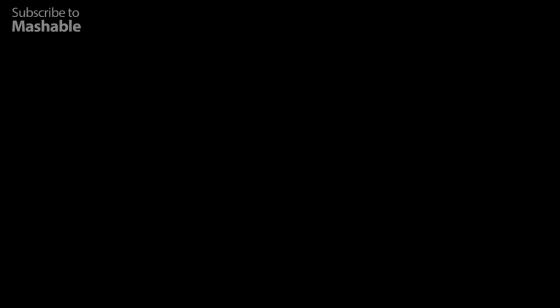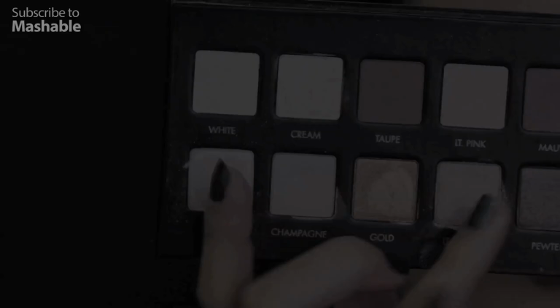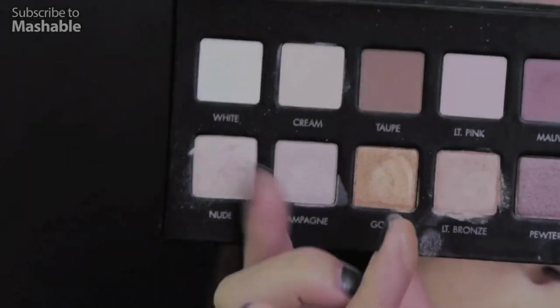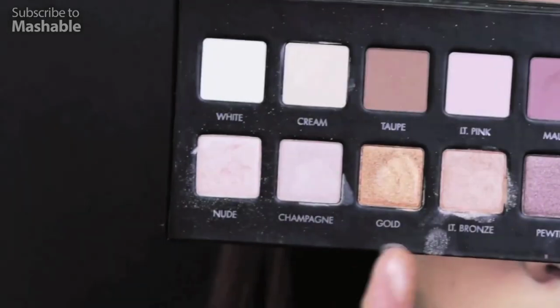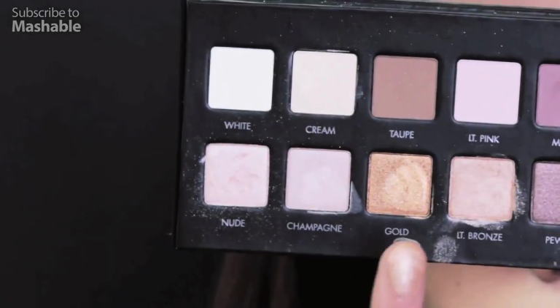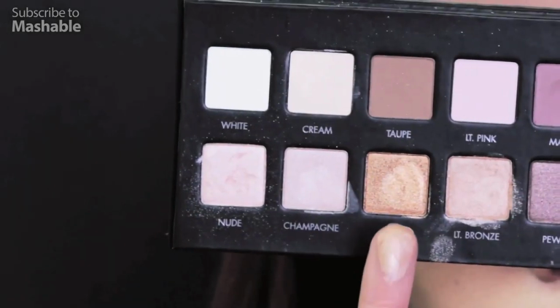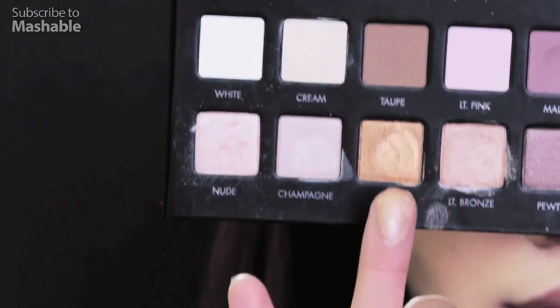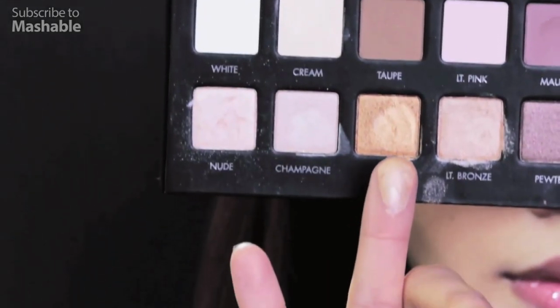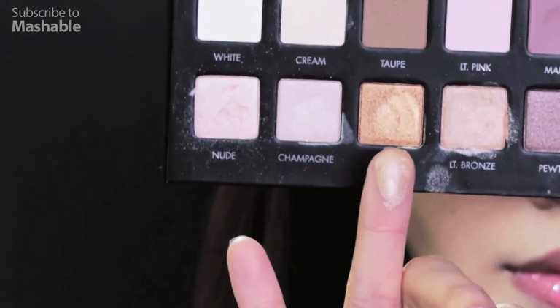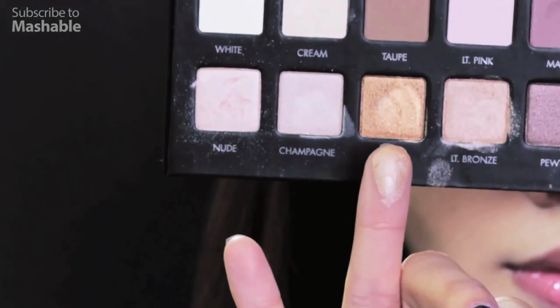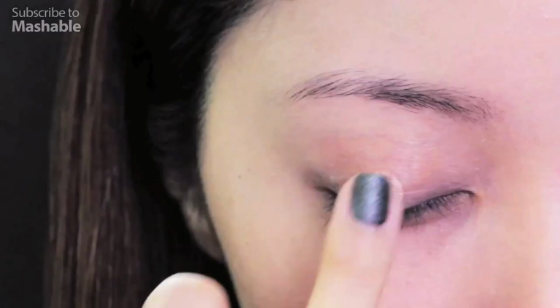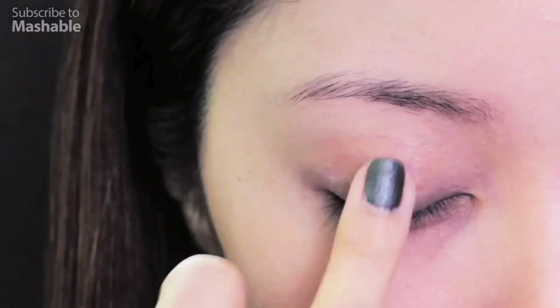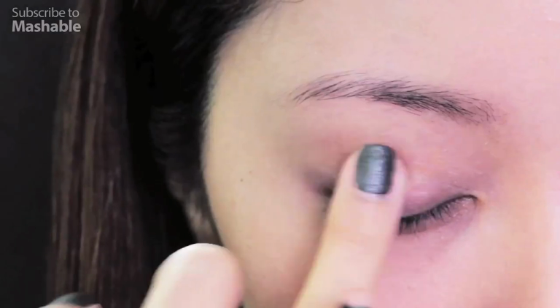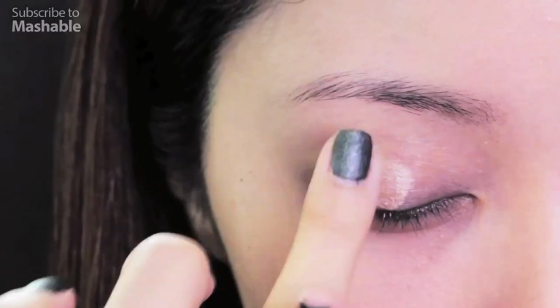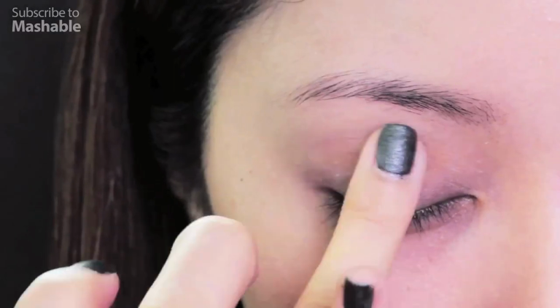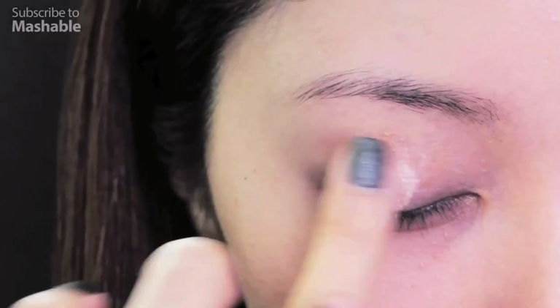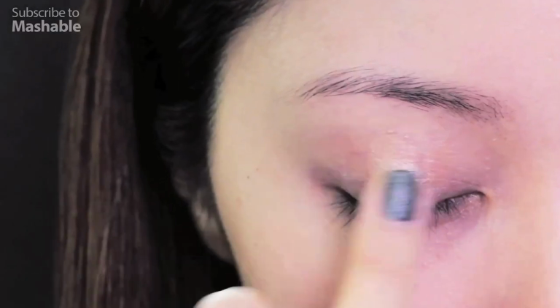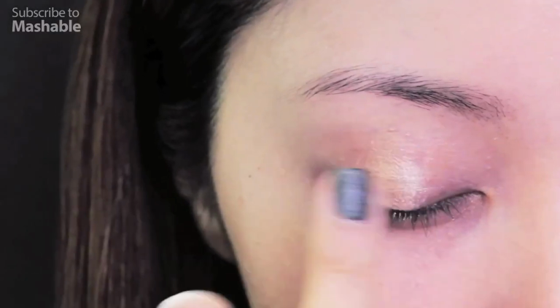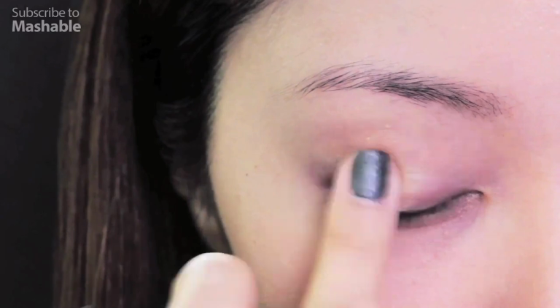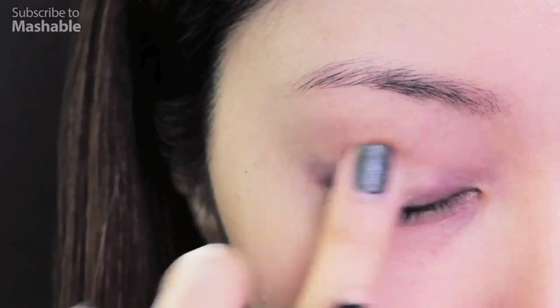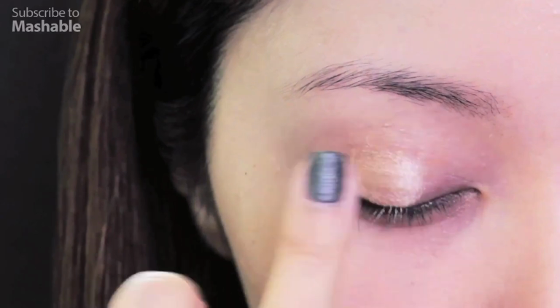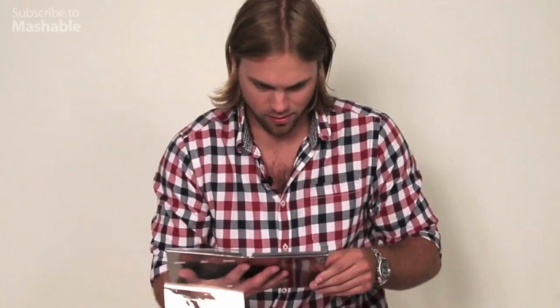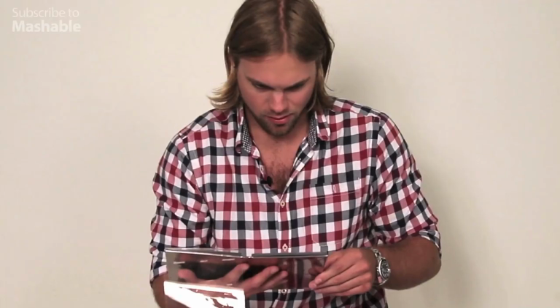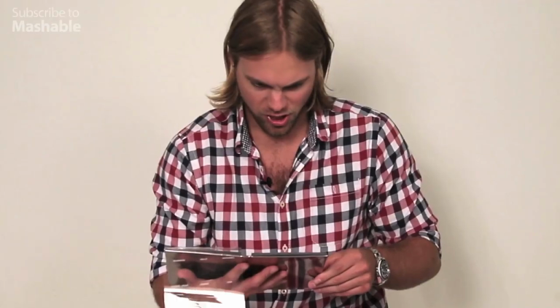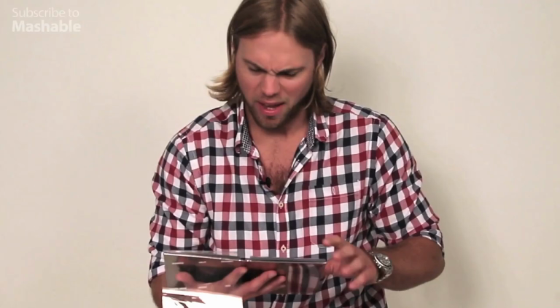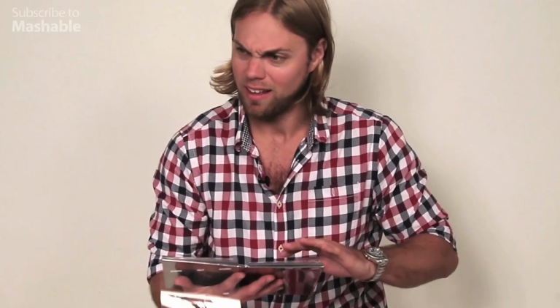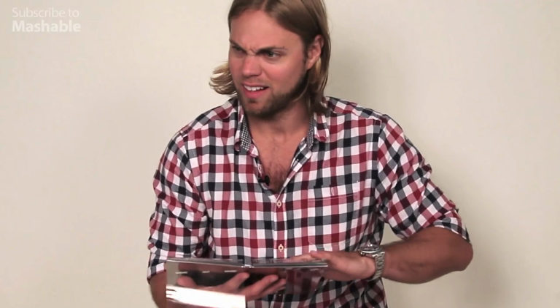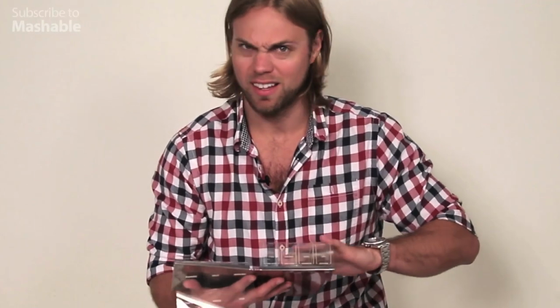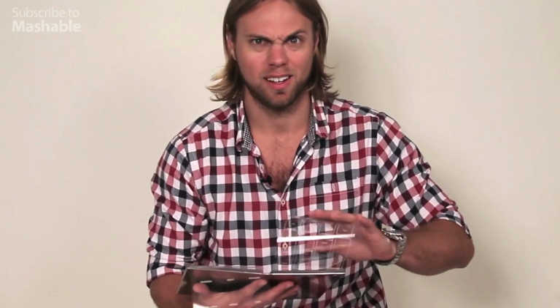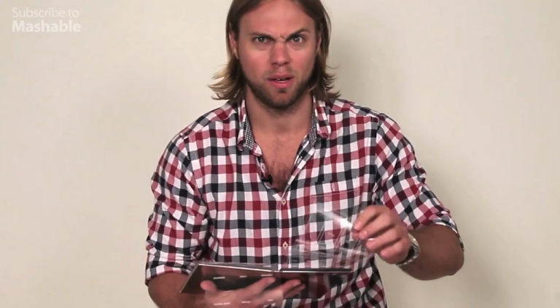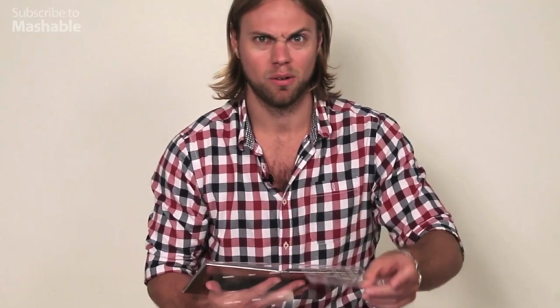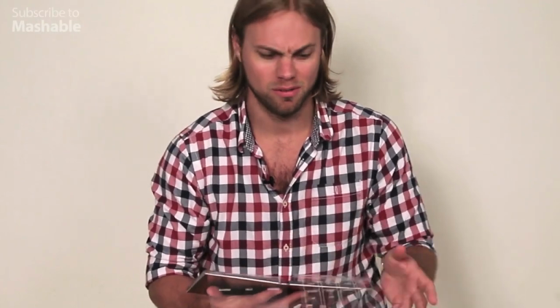Find a pale gold eyeshadow and cover your entire lids with this color. Champagne — that's kind of like pale gold.